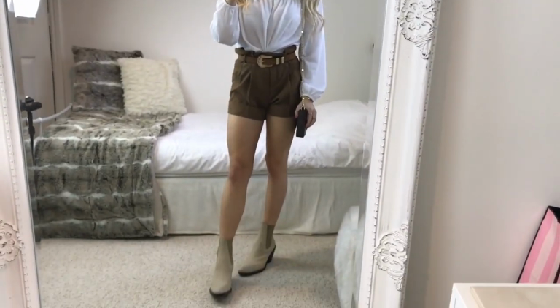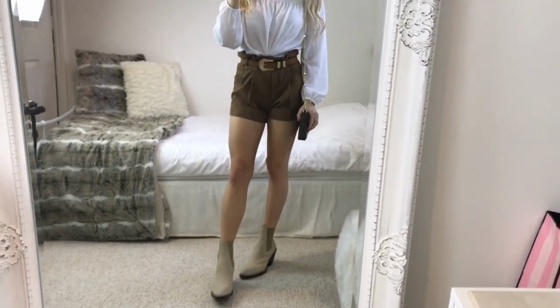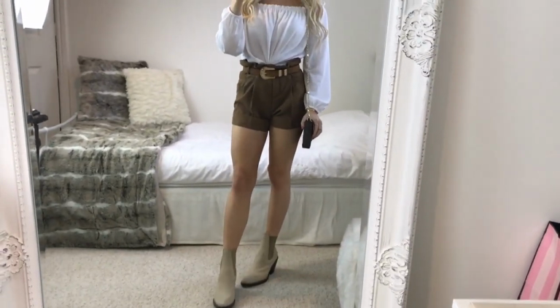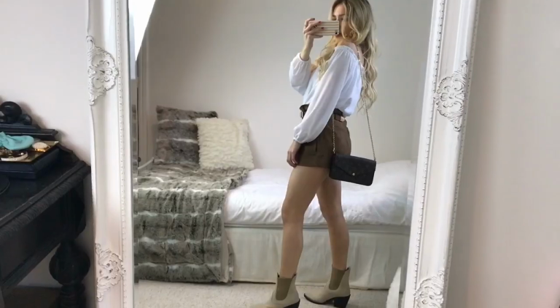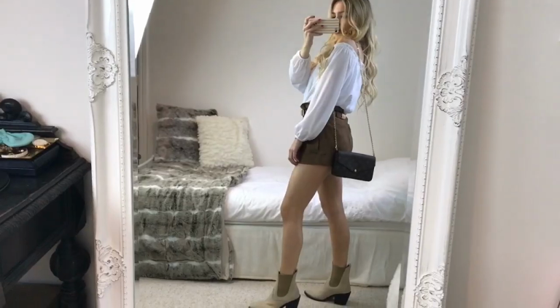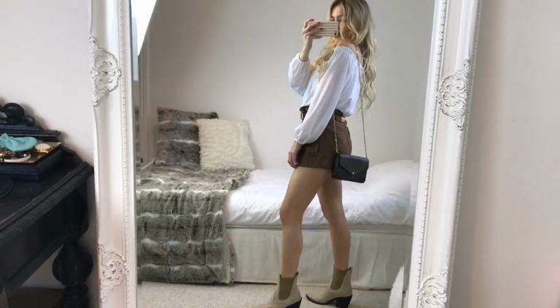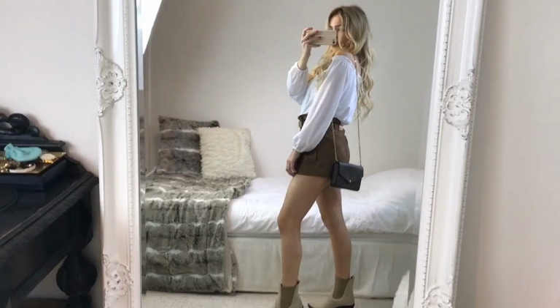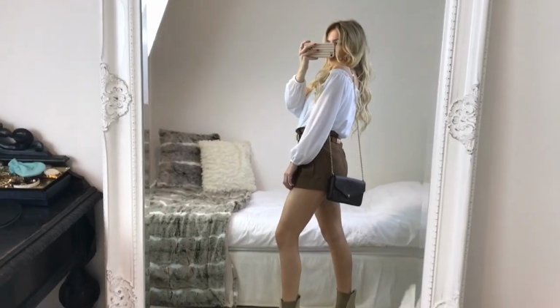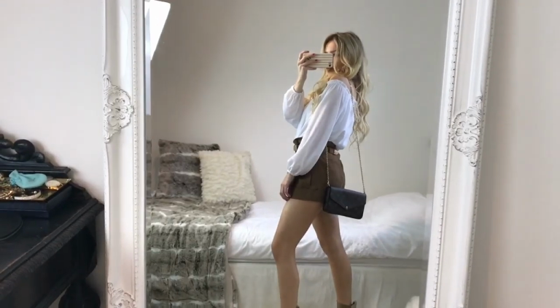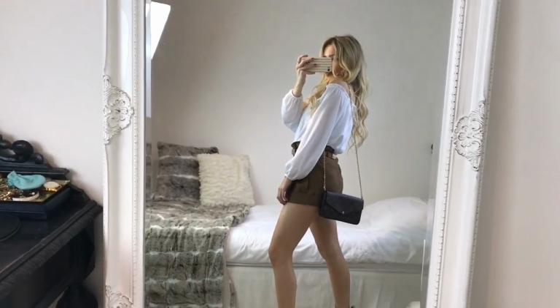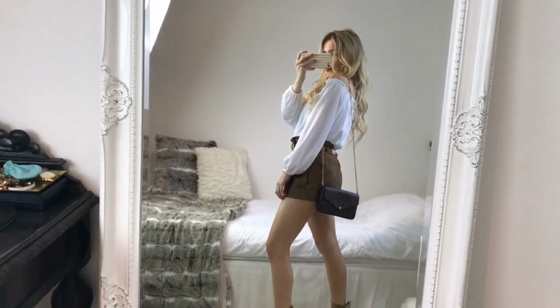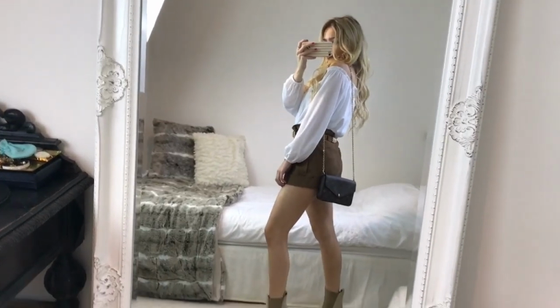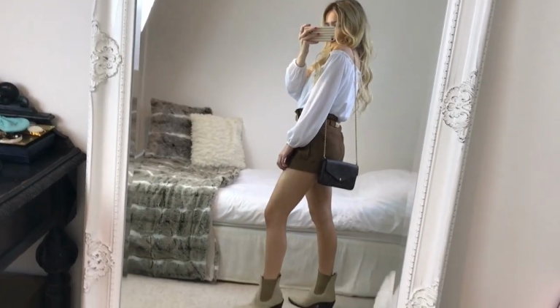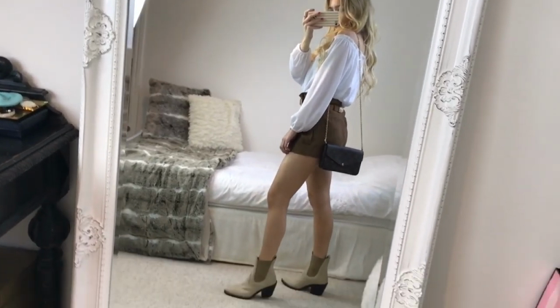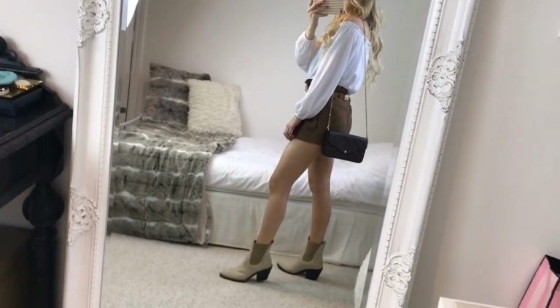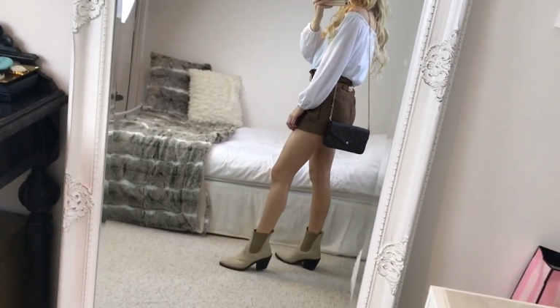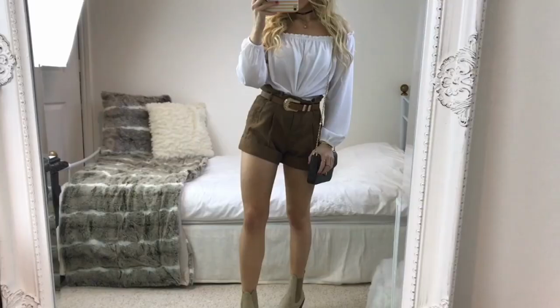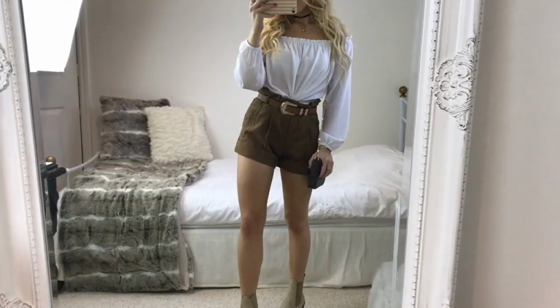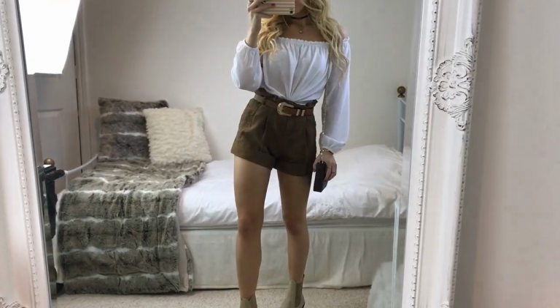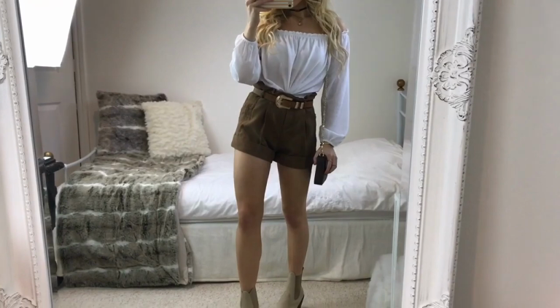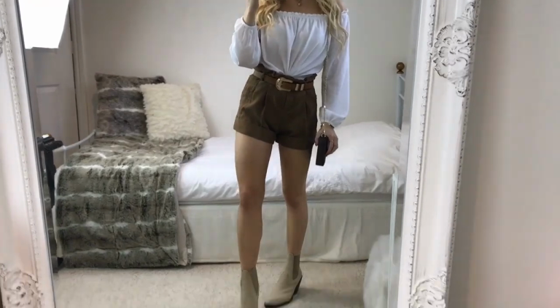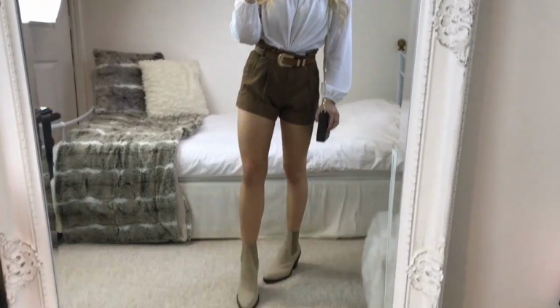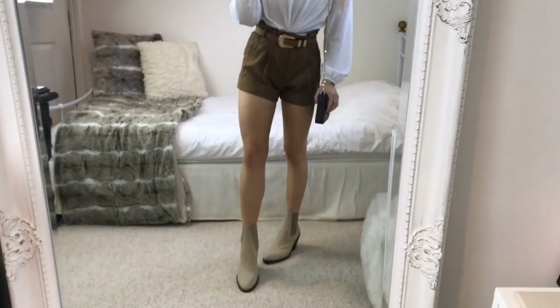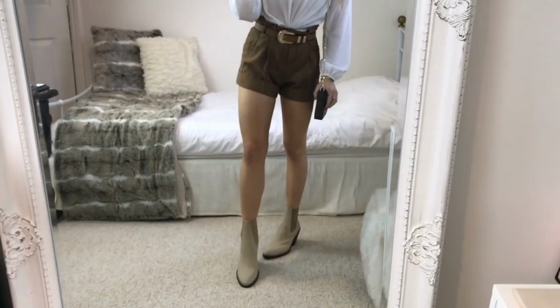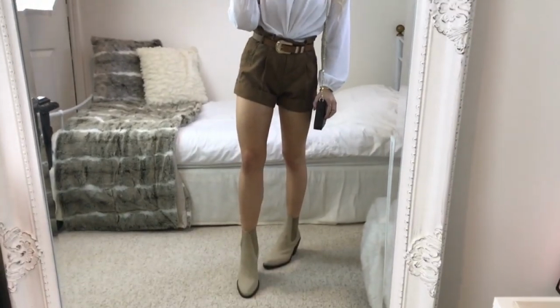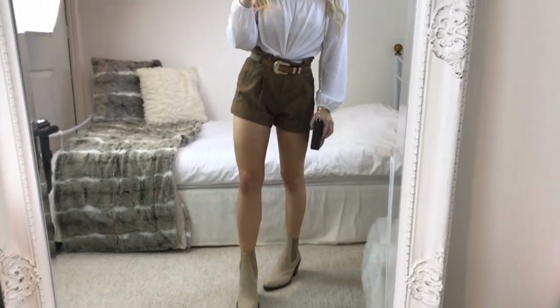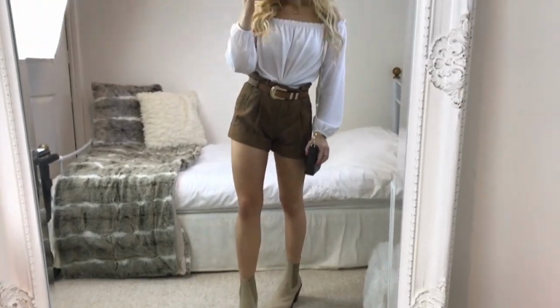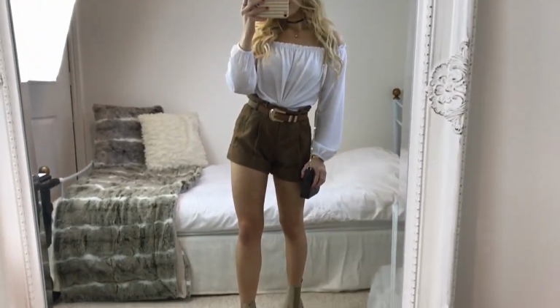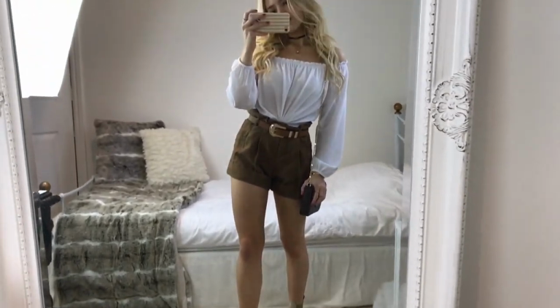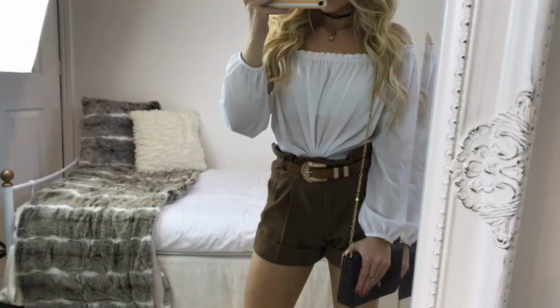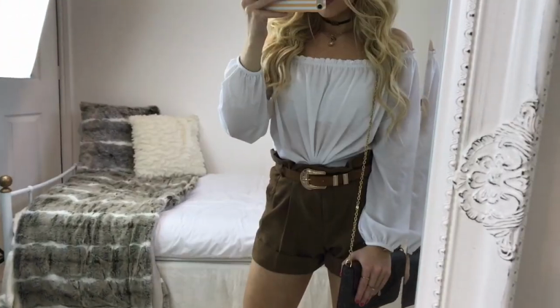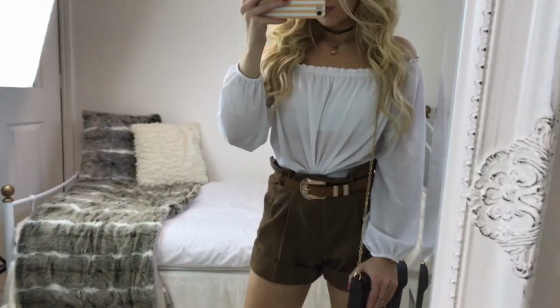For my shoes I'm wearing my beige western boots from Chloe, but I'll leave some alternative ones down below. I just love the colors in this look — I think it's a great alternative to denim shorts if you're looking for something a bit different.